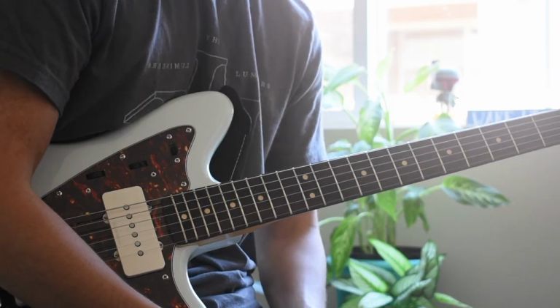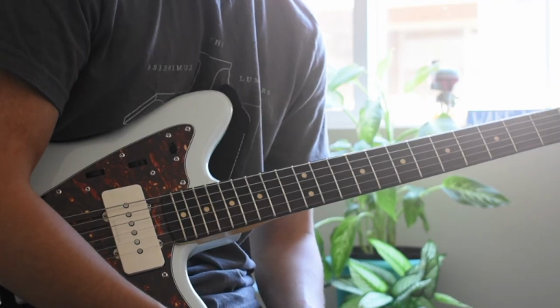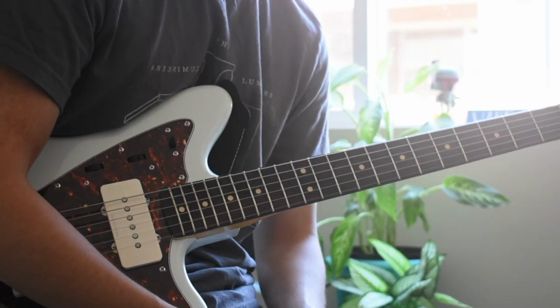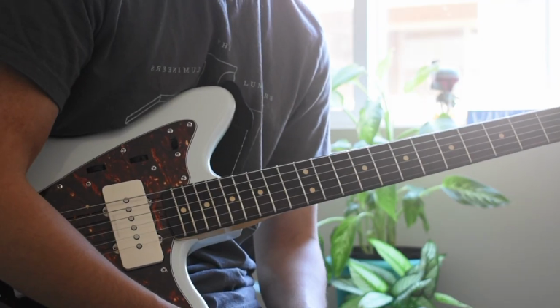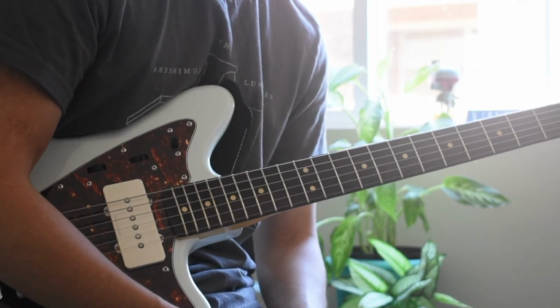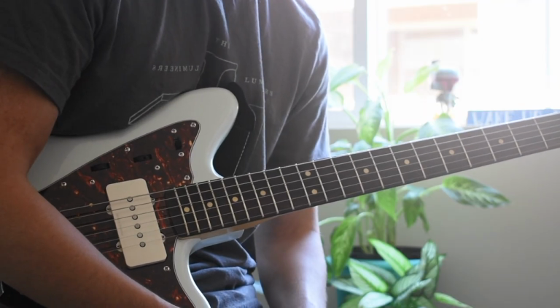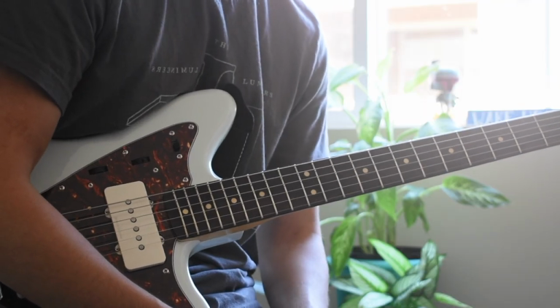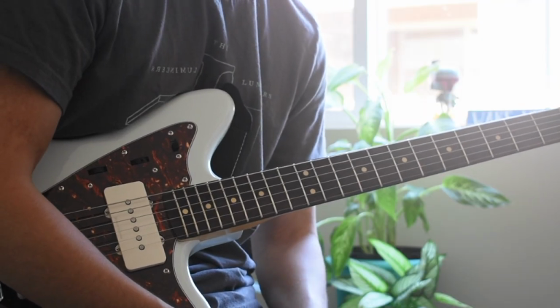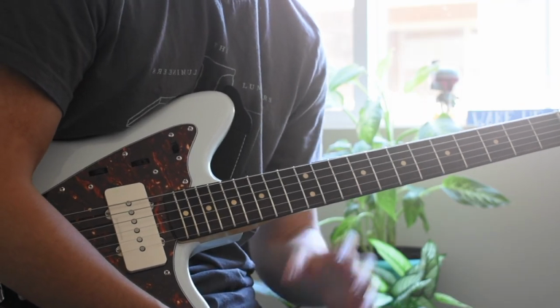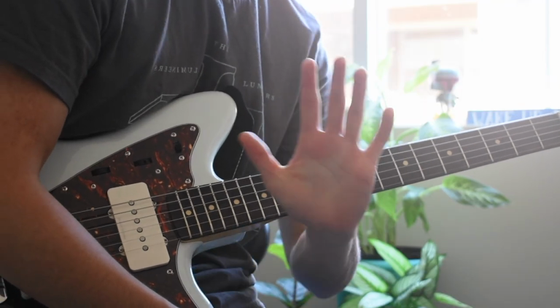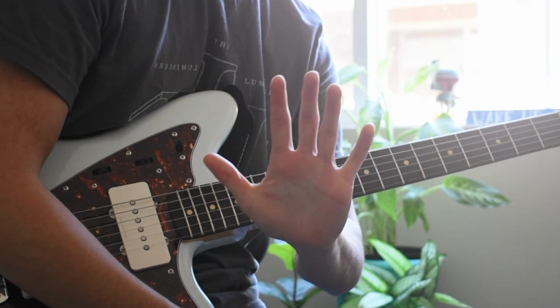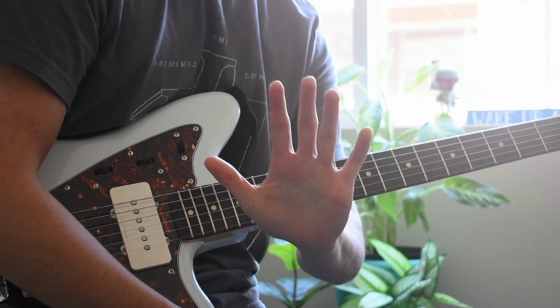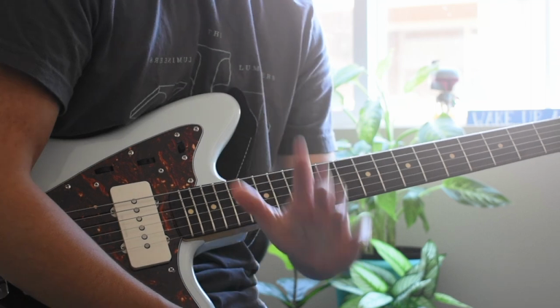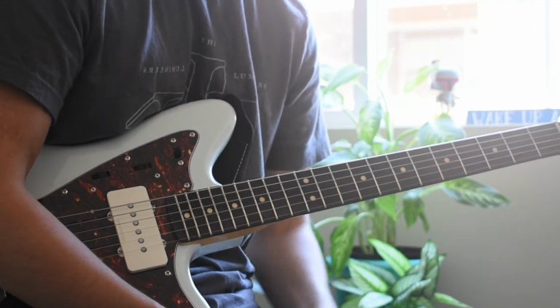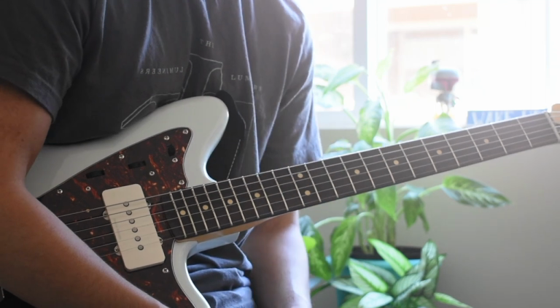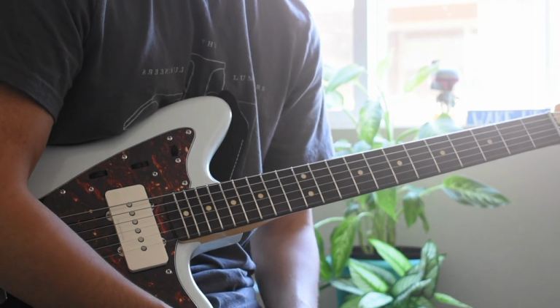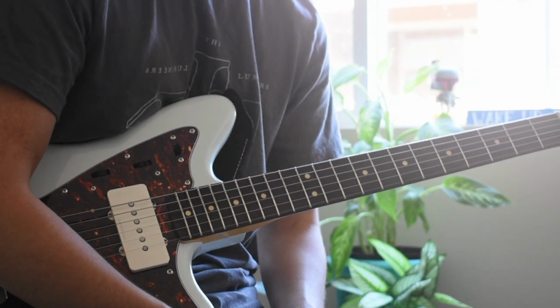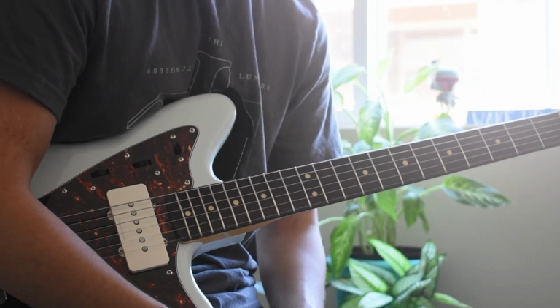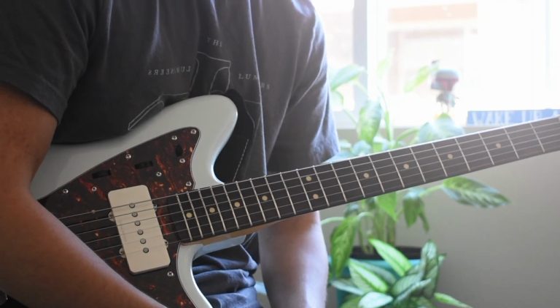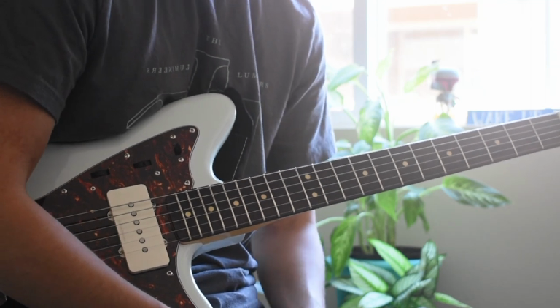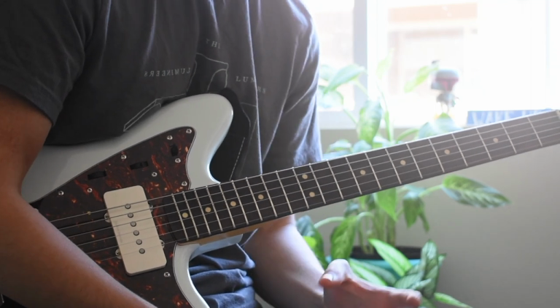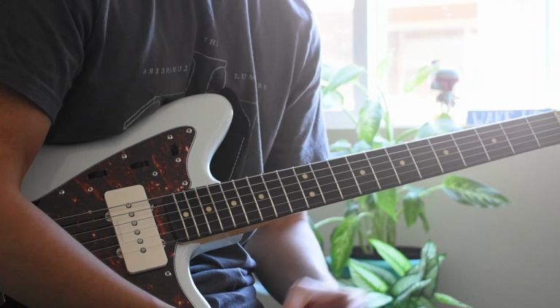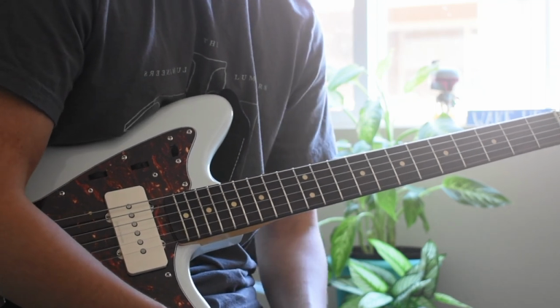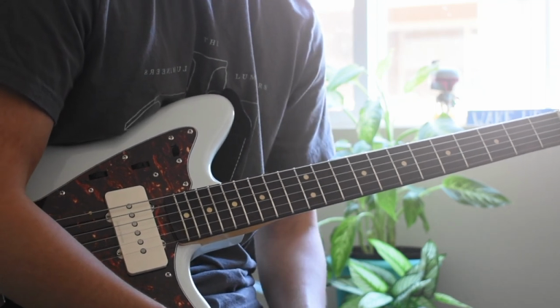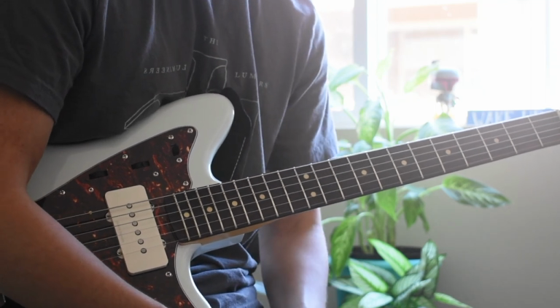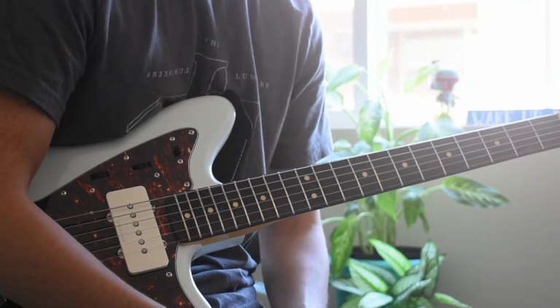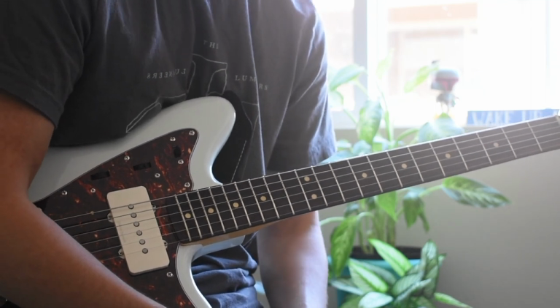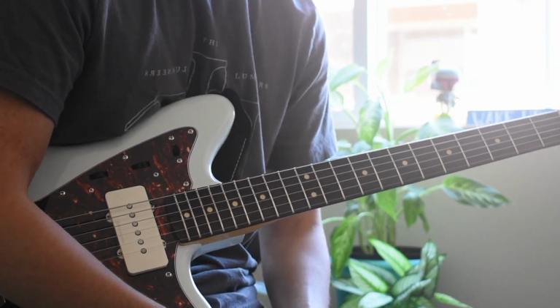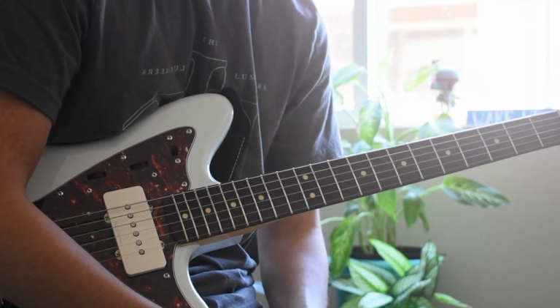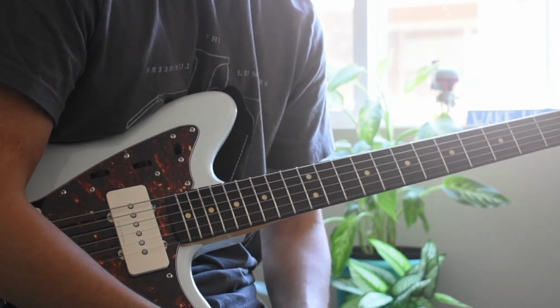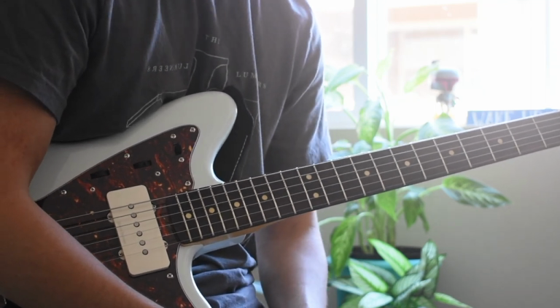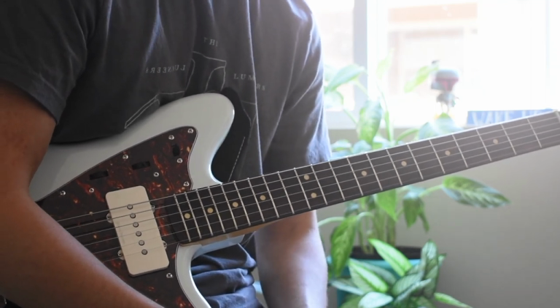Hey, what's up, everyone? This is Oscar with 5 Minutes of Lessons, and today I'm going to teach you how to play You Got Me by Omar Apollo.